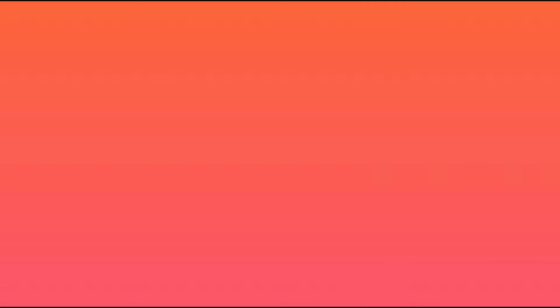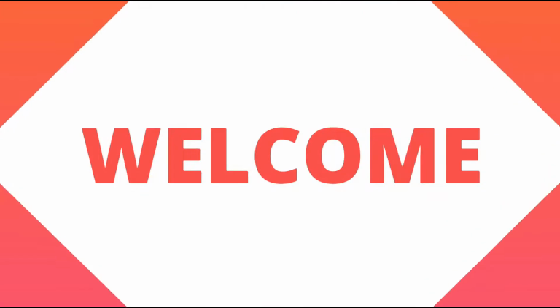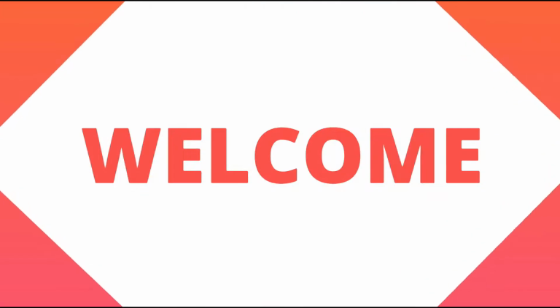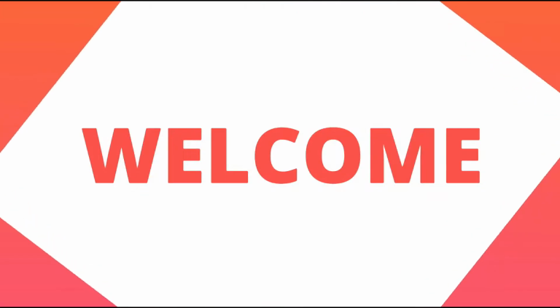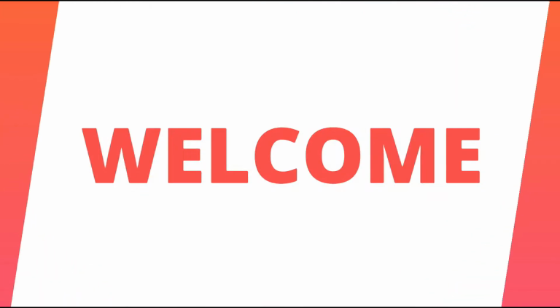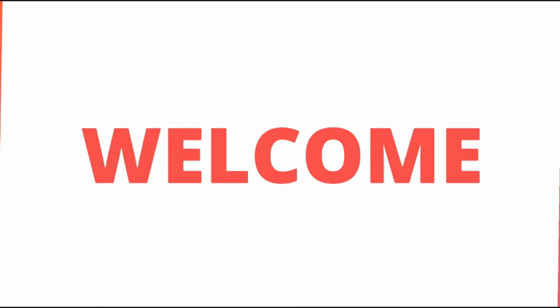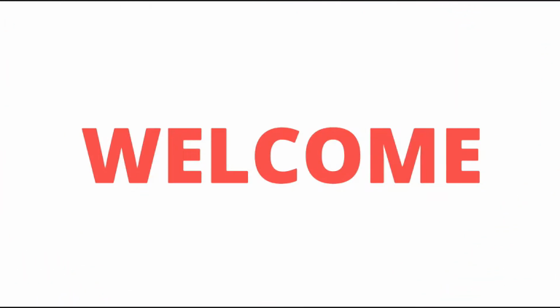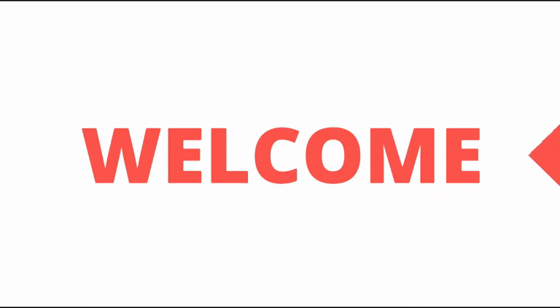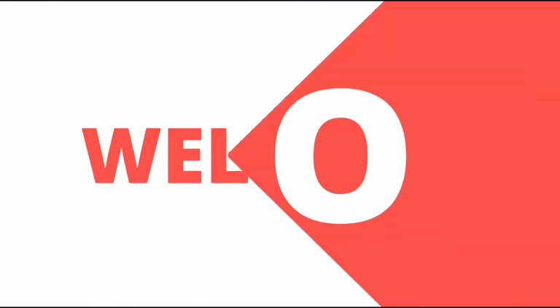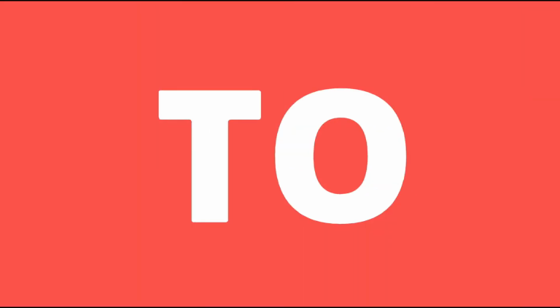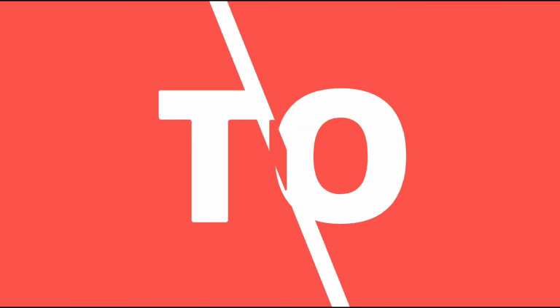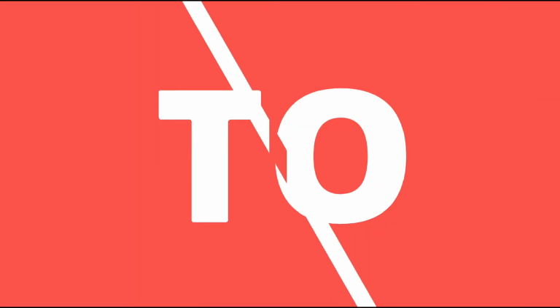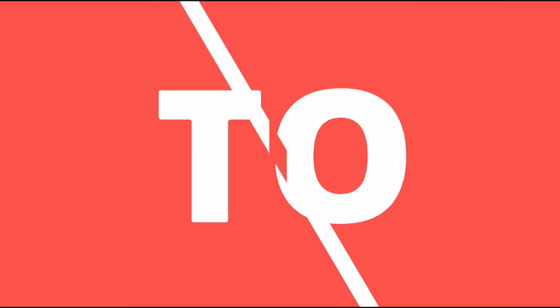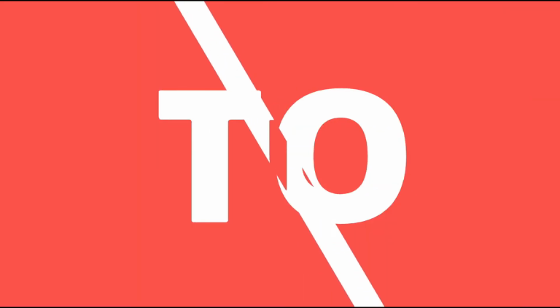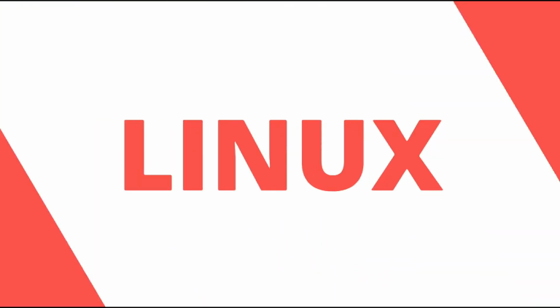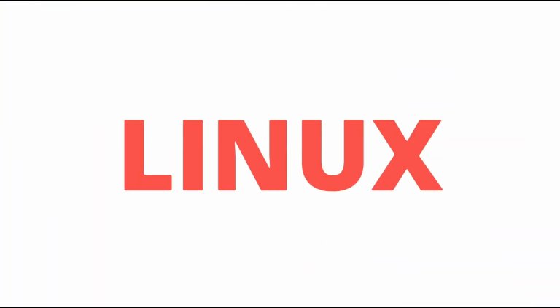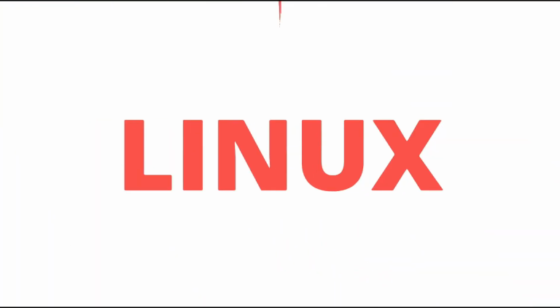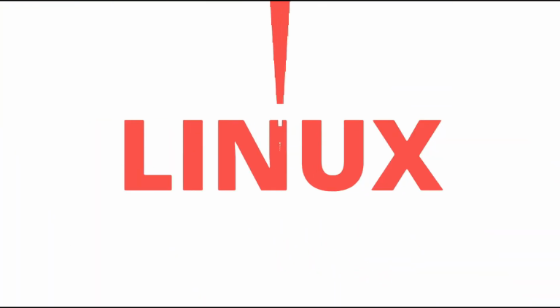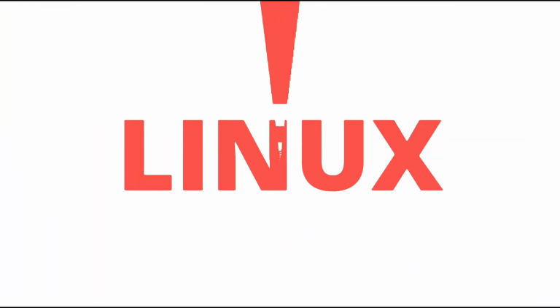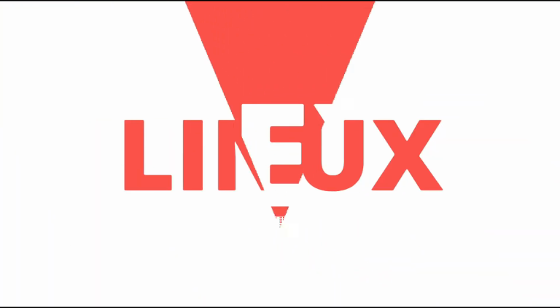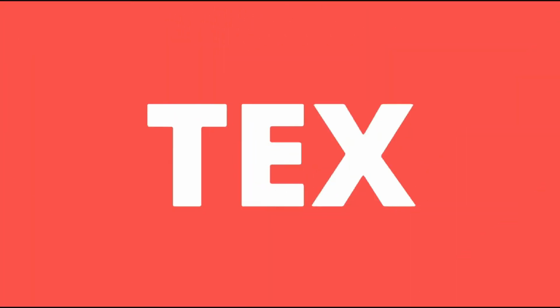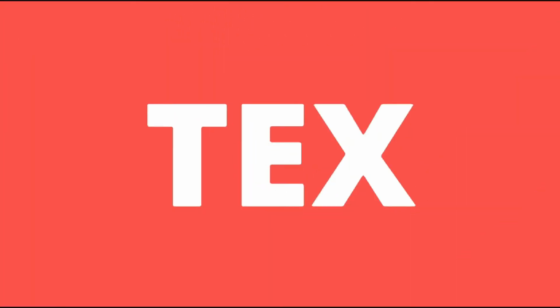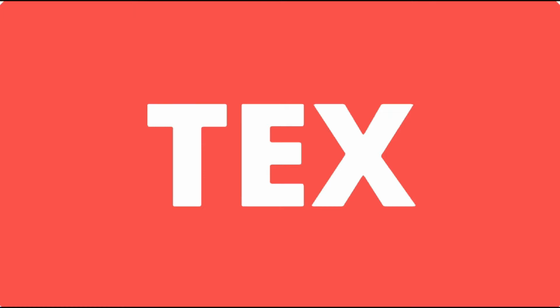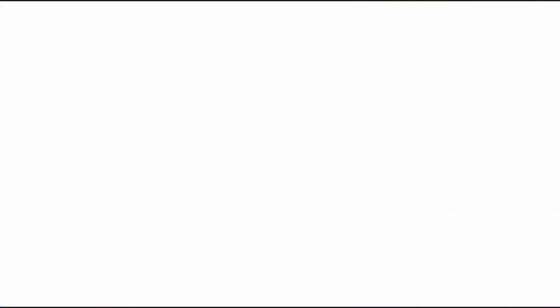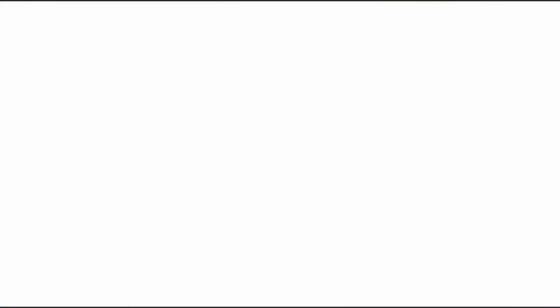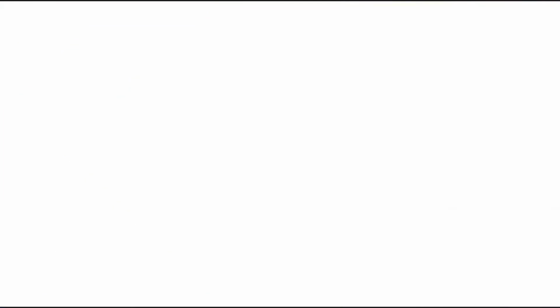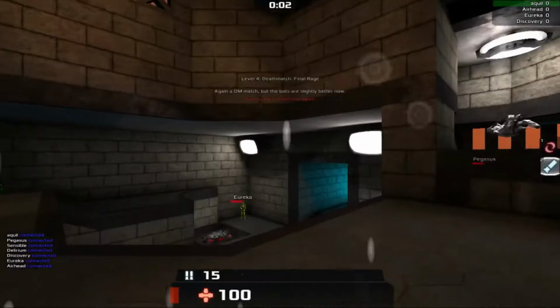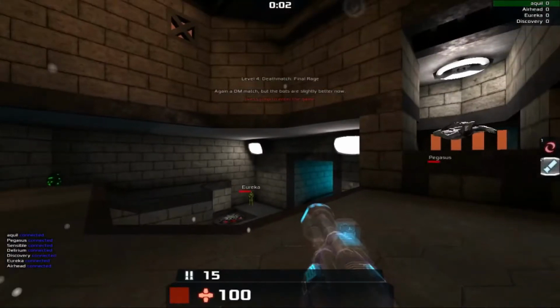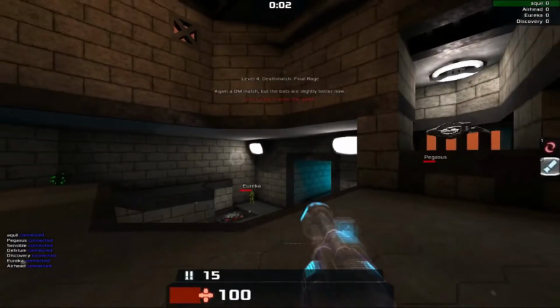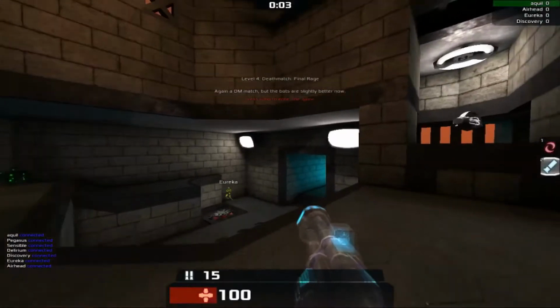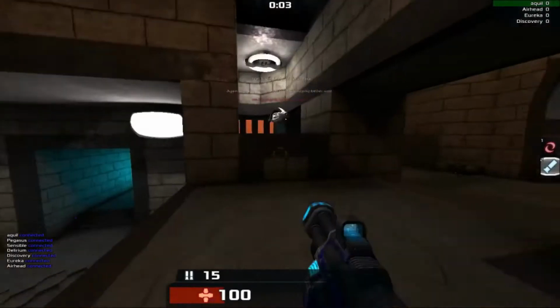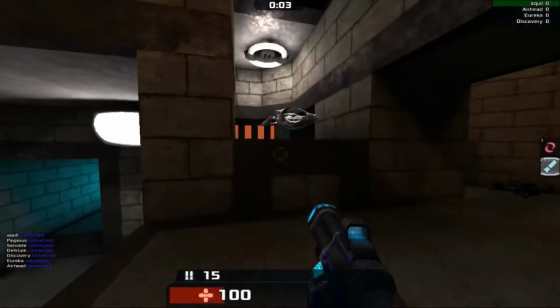Hey, what's up guys, welcome to Linux Techs. In today's video we'll be seeing how to make your Linux PC faster using Preload.